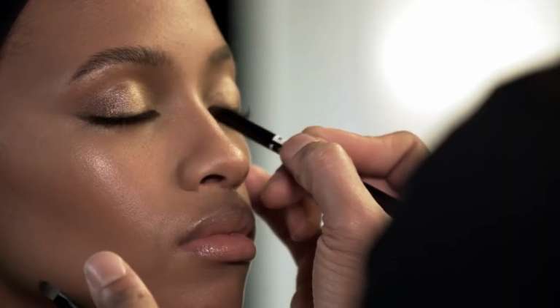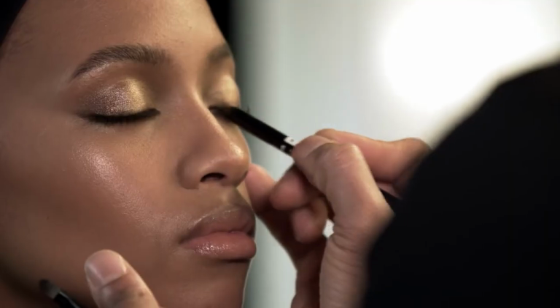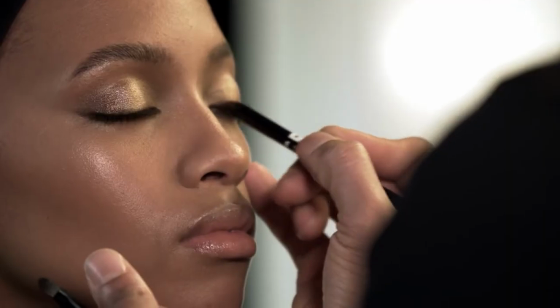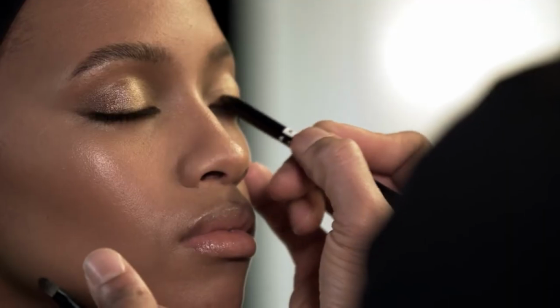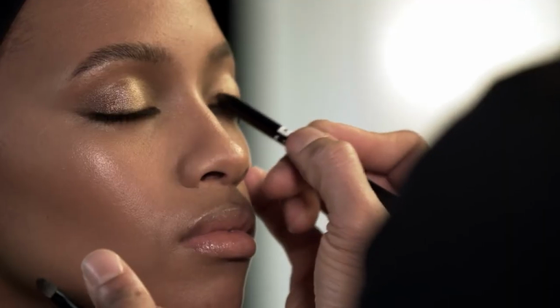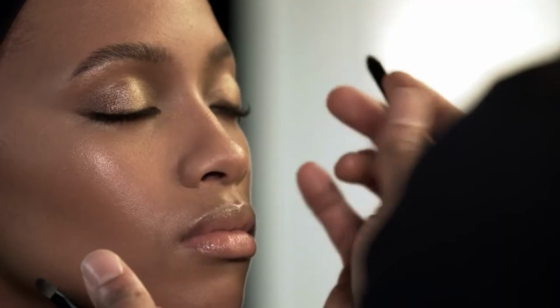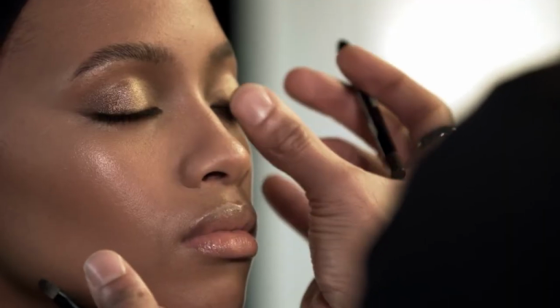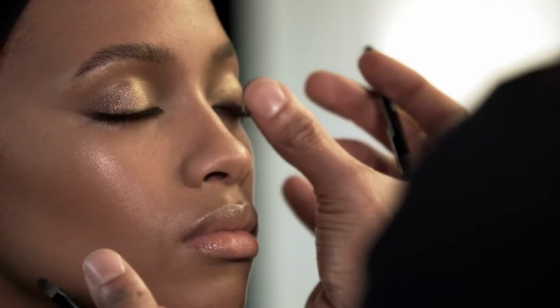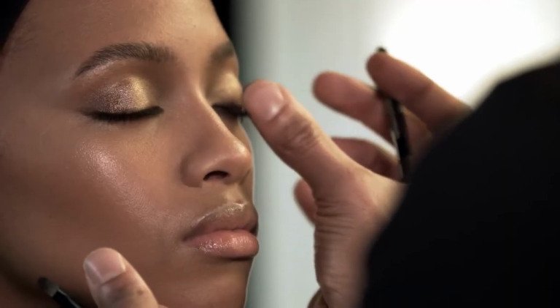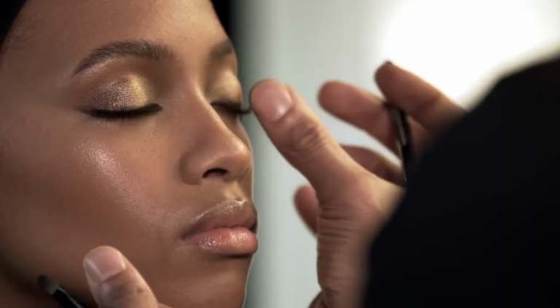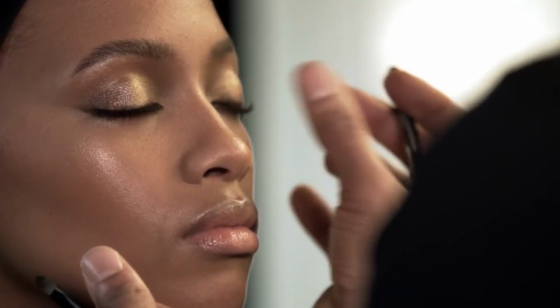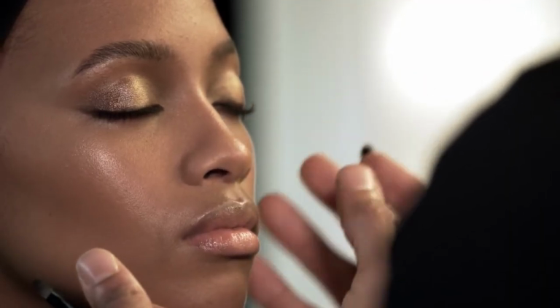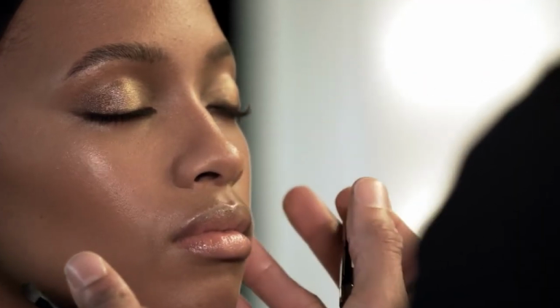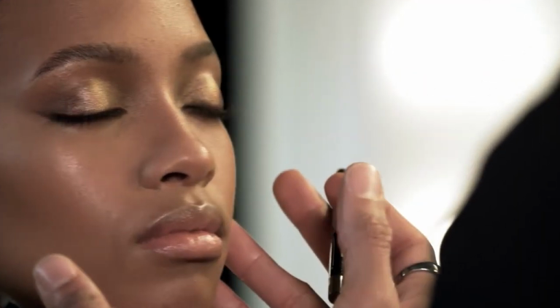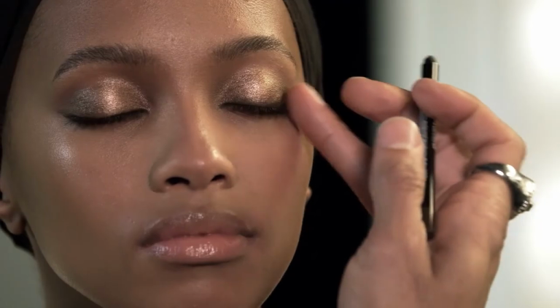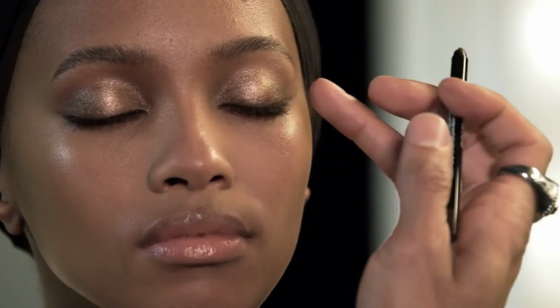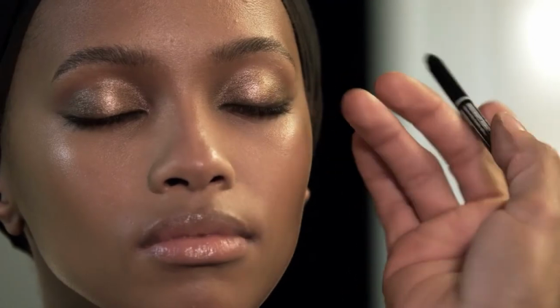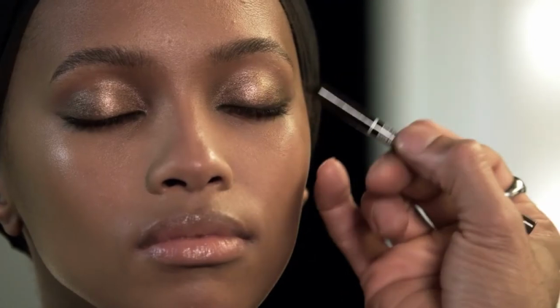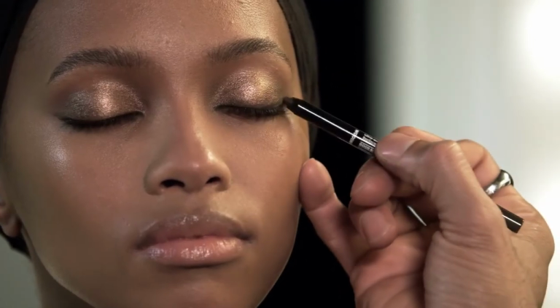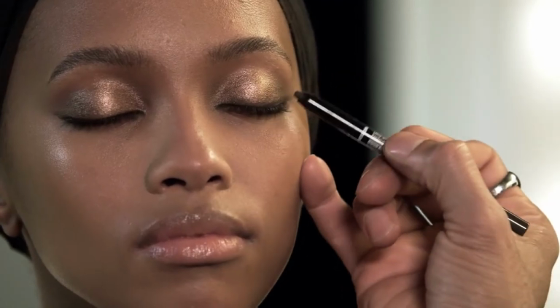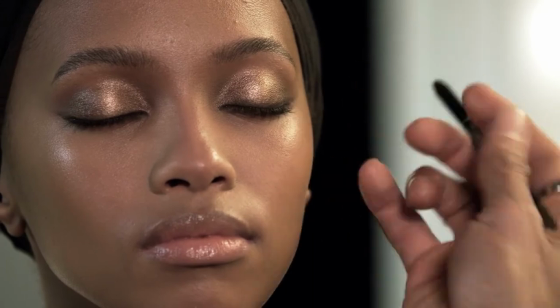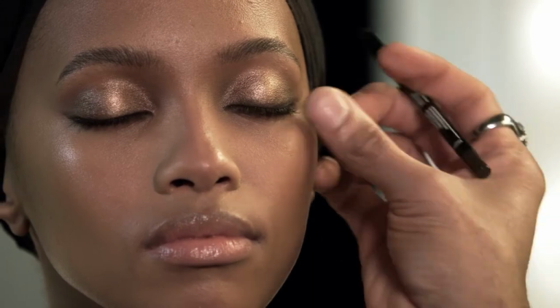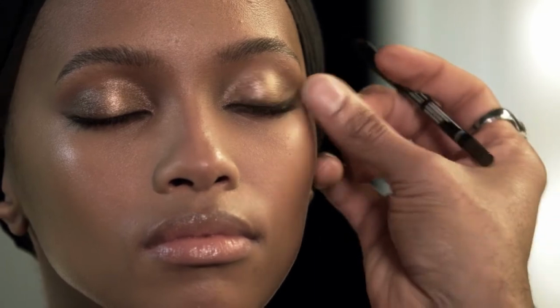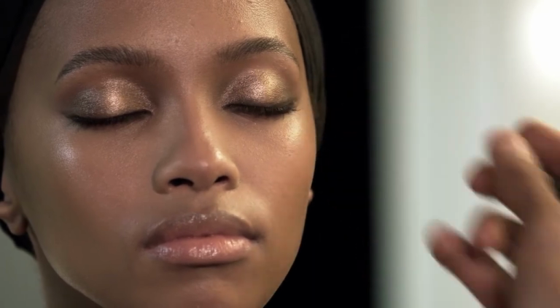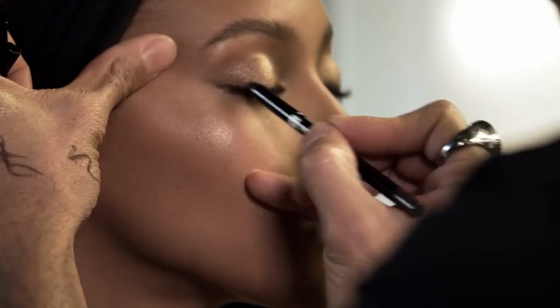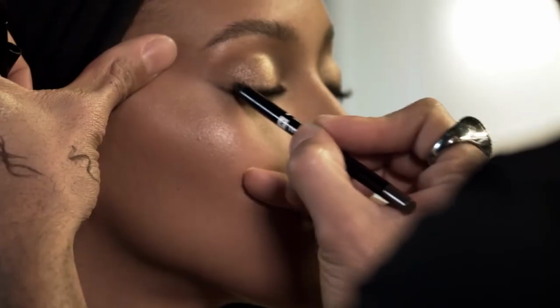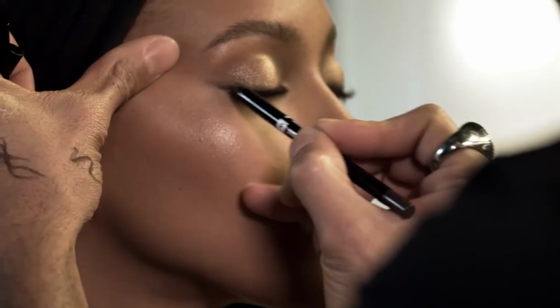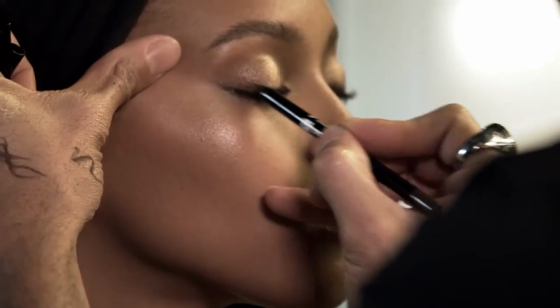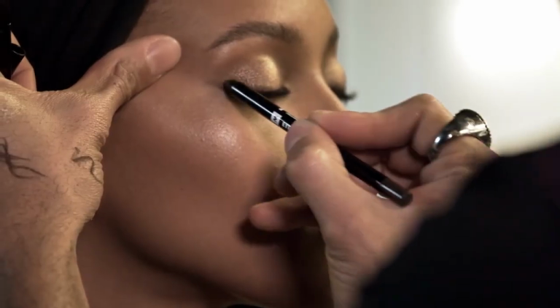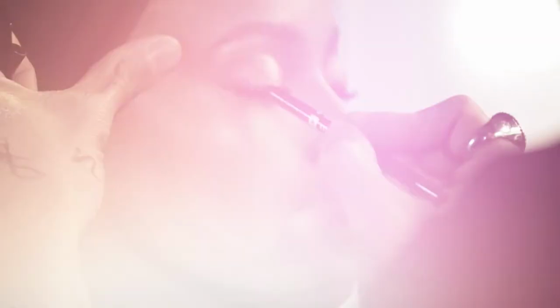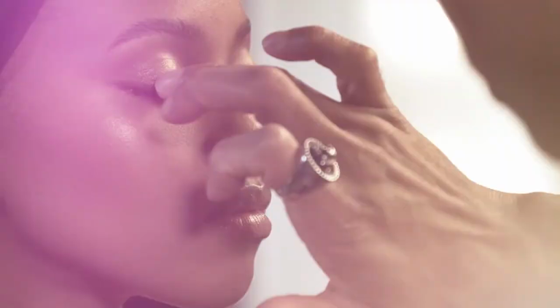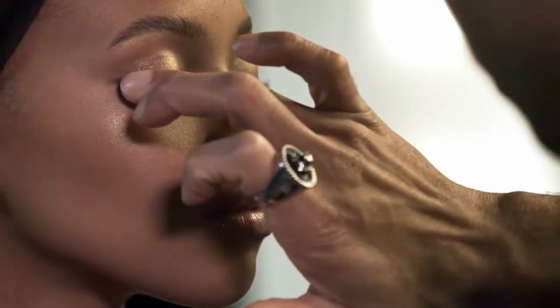Don't be afraid to get in there and smudge a liner with your fingers. Your body heat changes the texture of makeup, which is key. Make sure we do the same thing on the other eye.